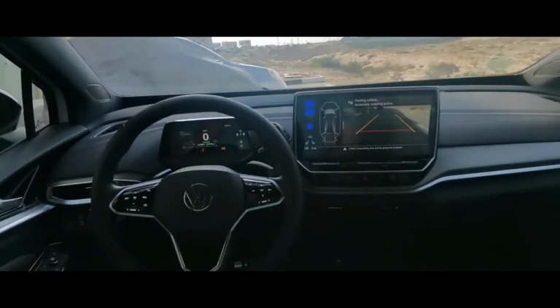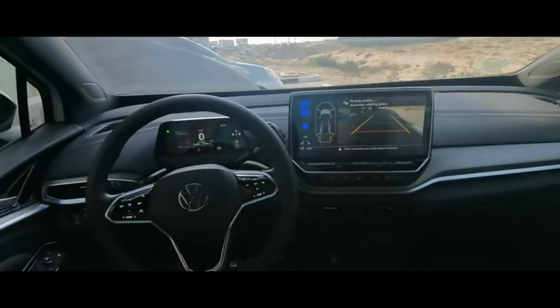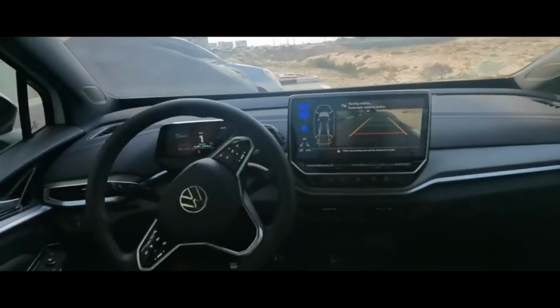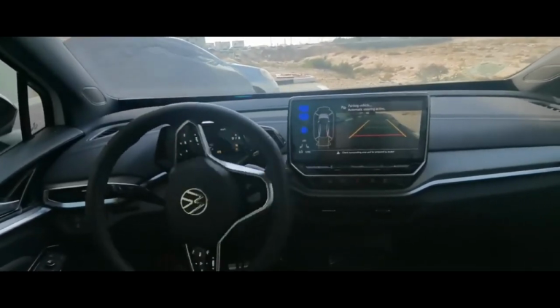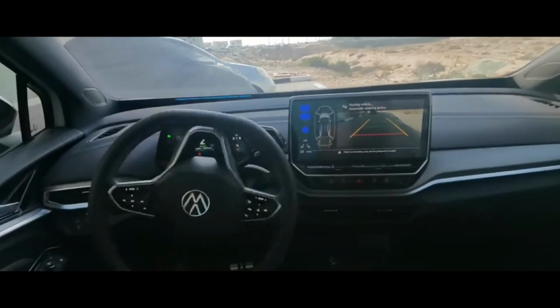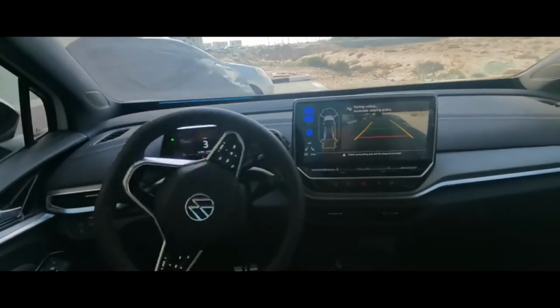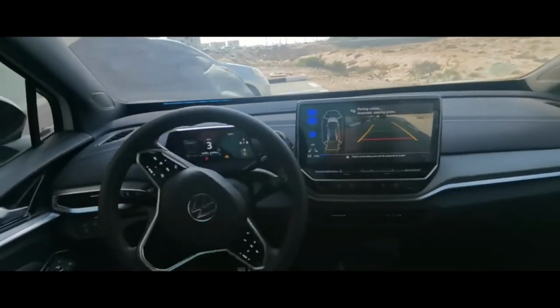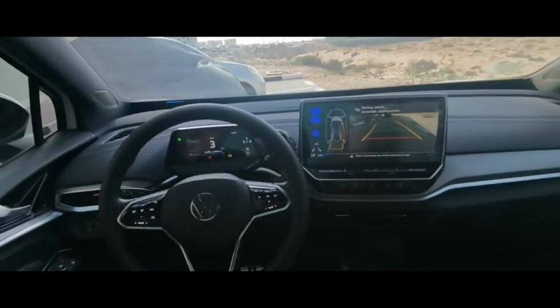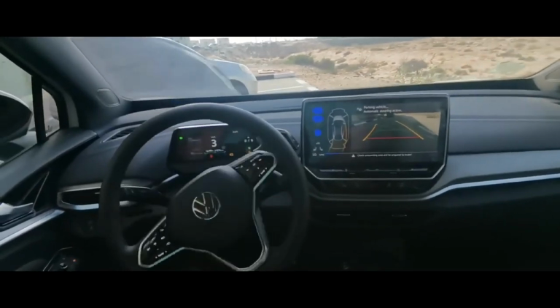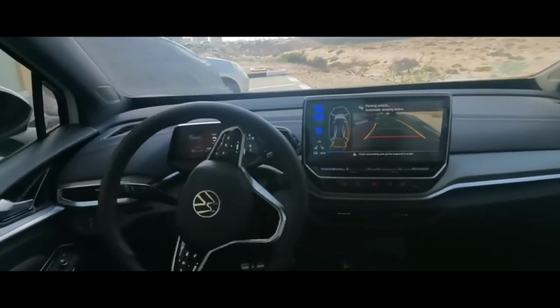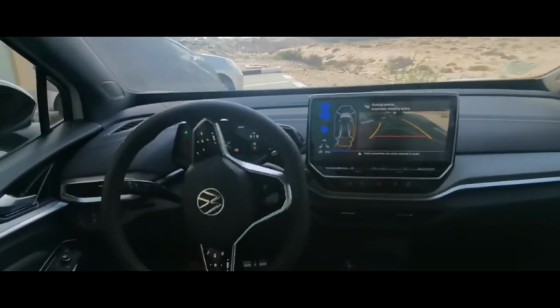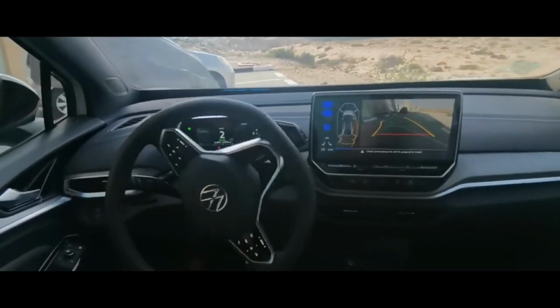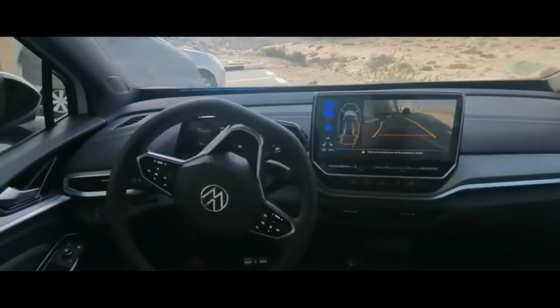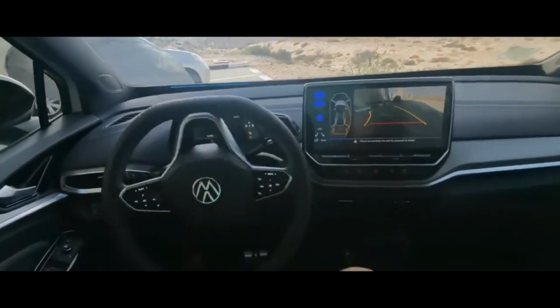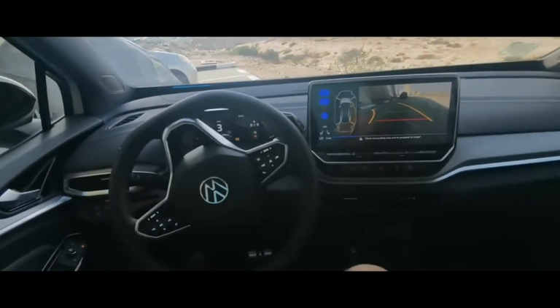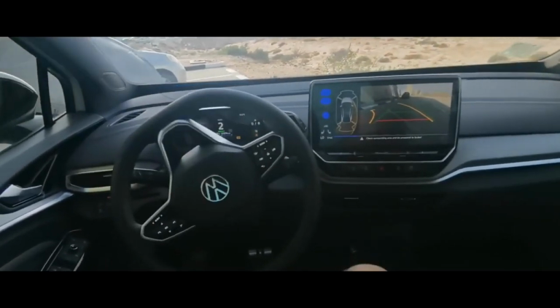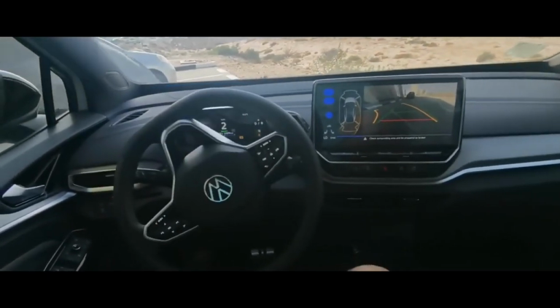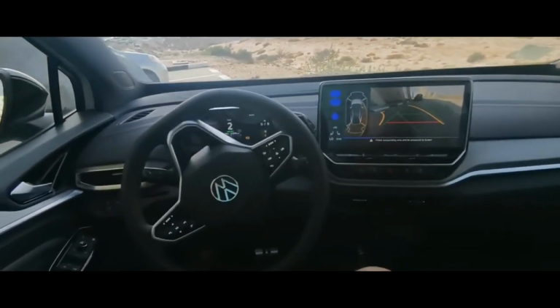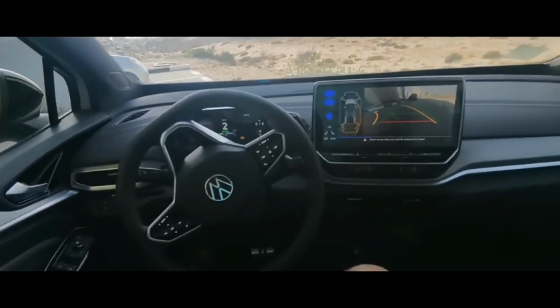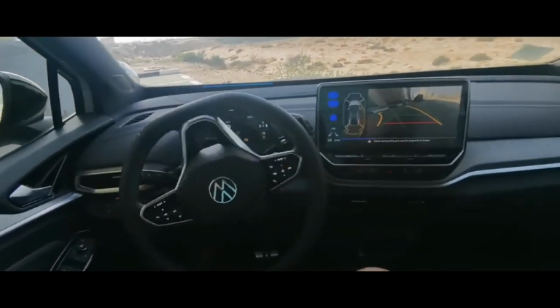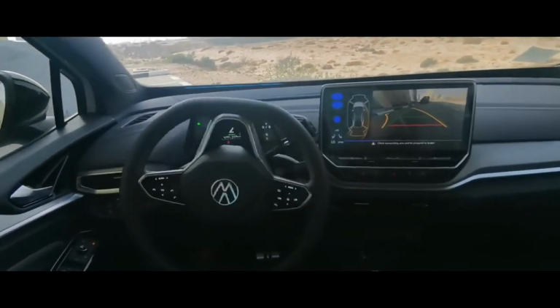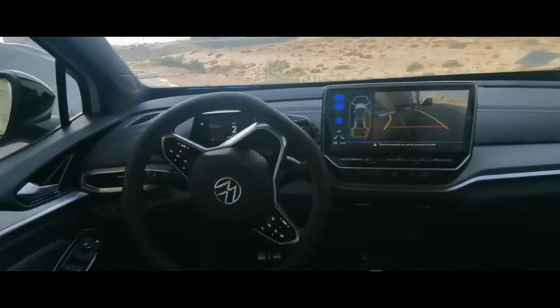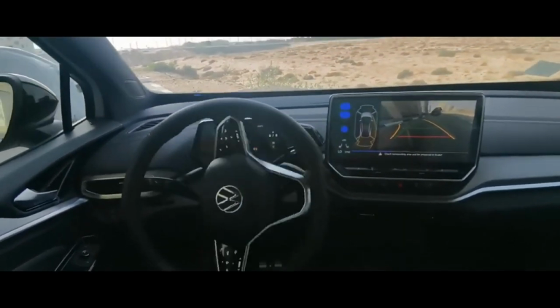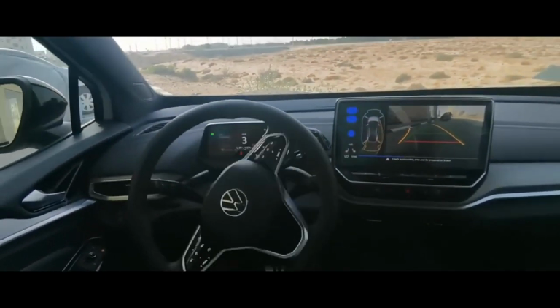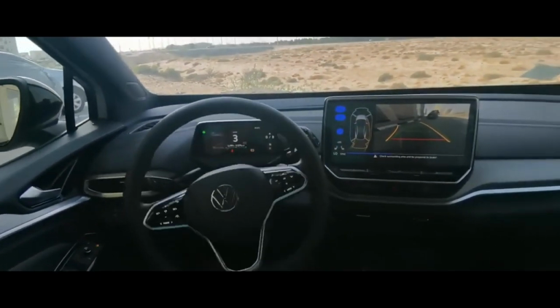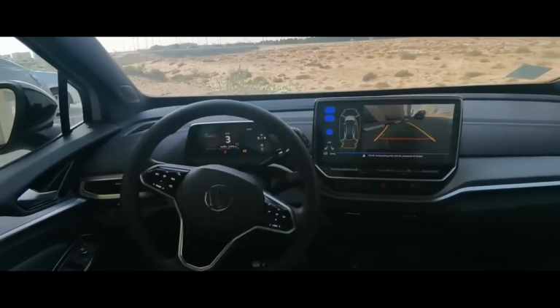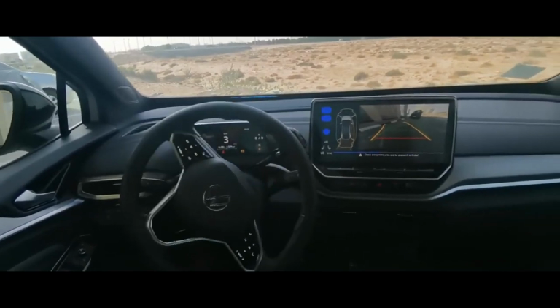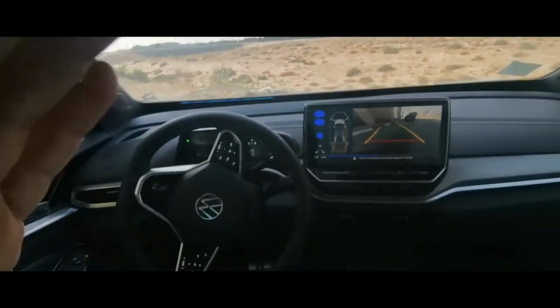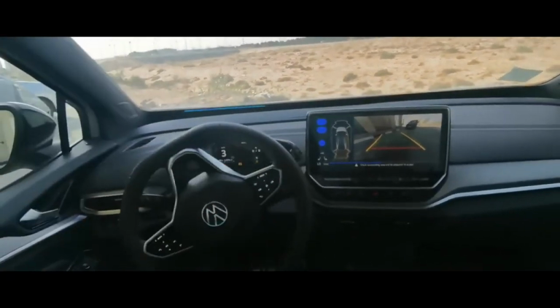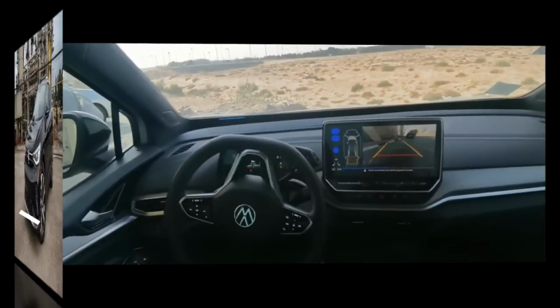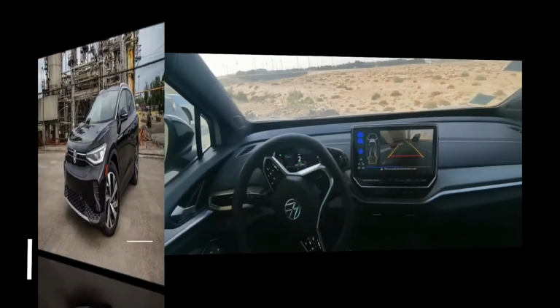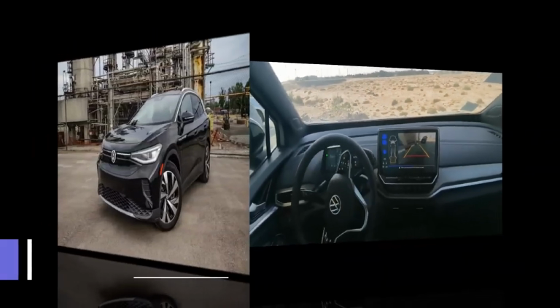In this video, we will showcase five cars with the most advanced self-driving features, so keep watching till the end. Number five,